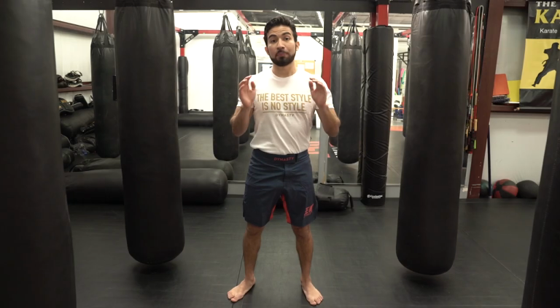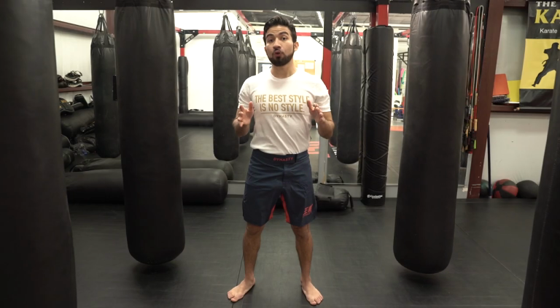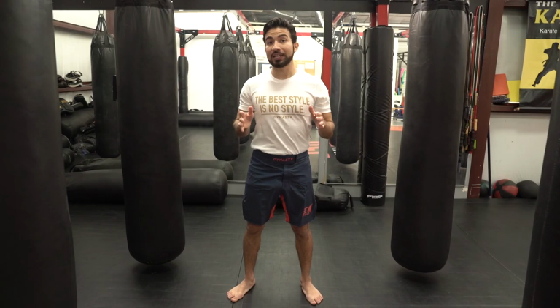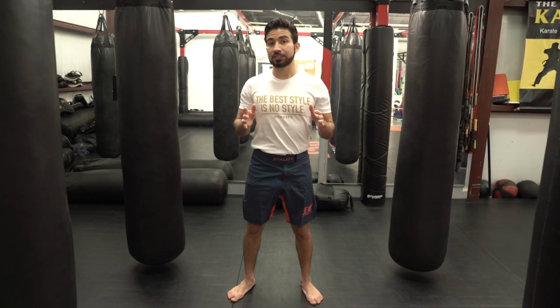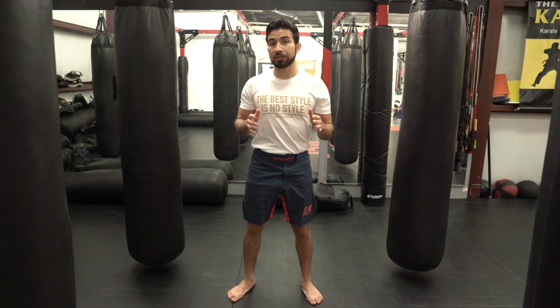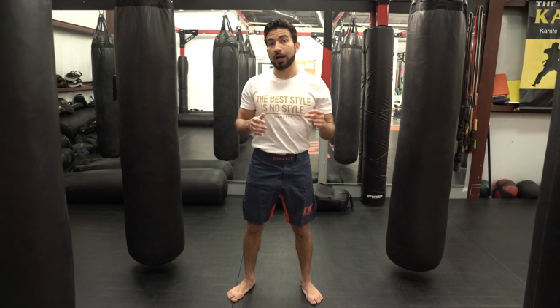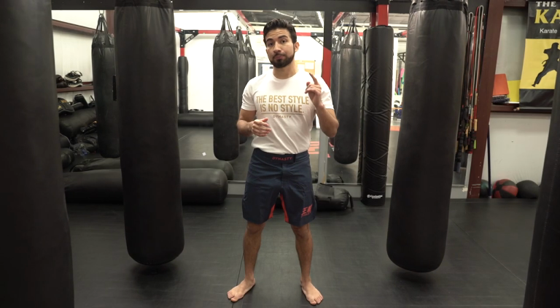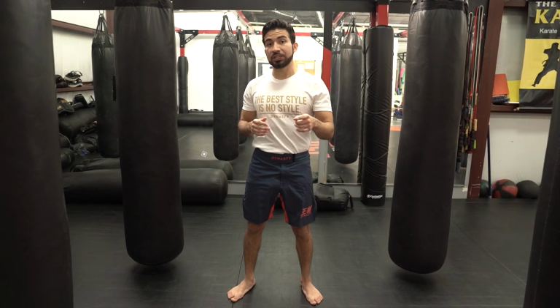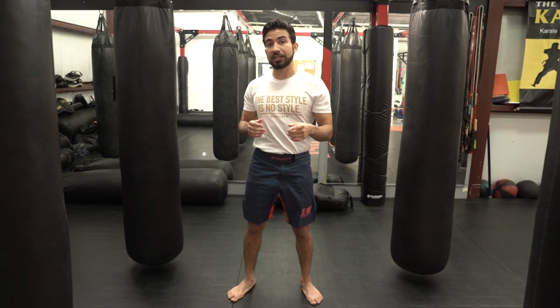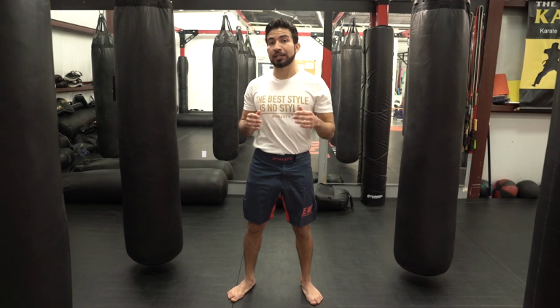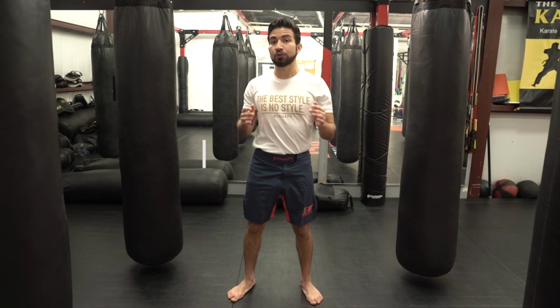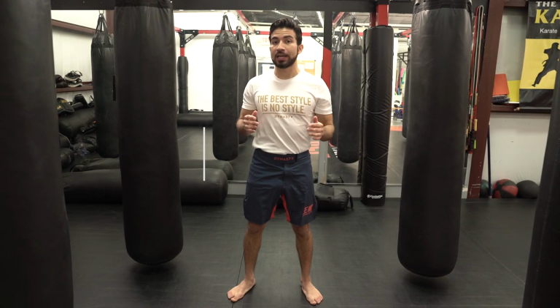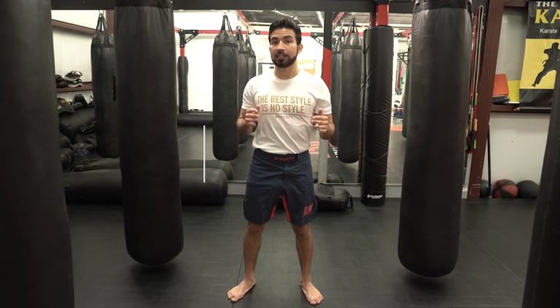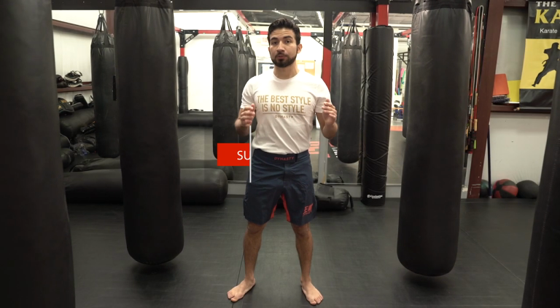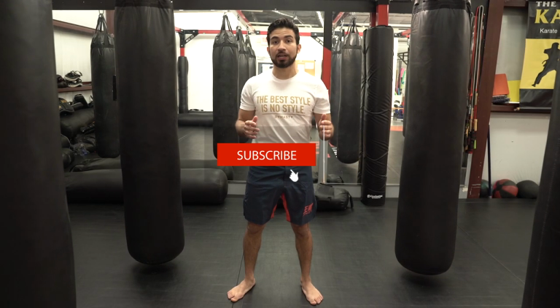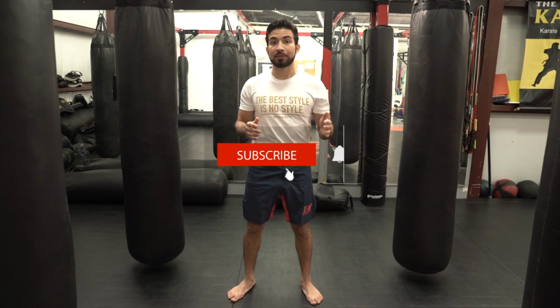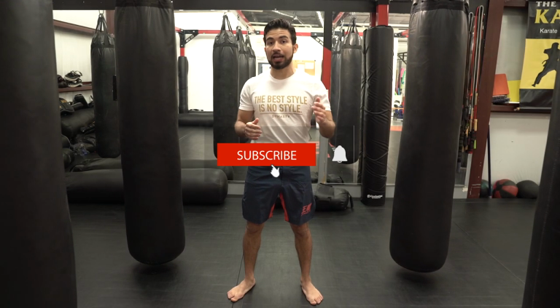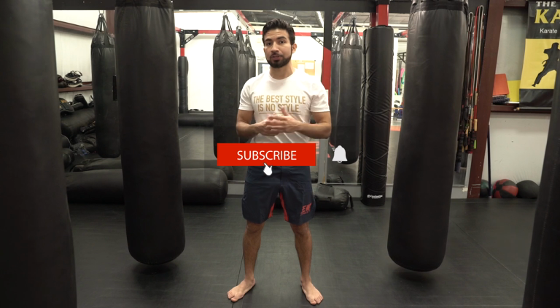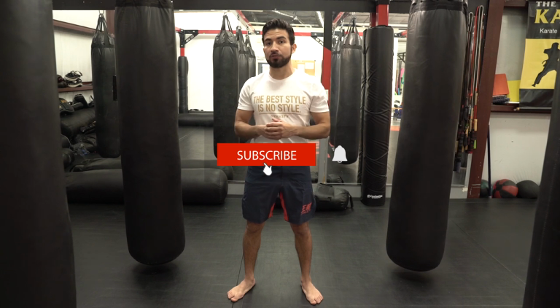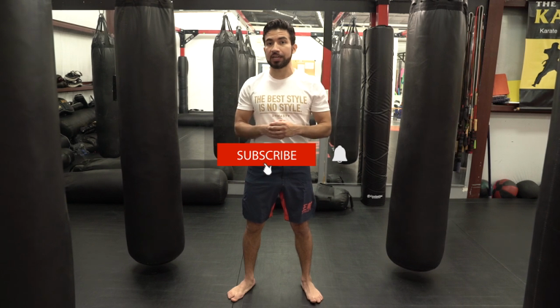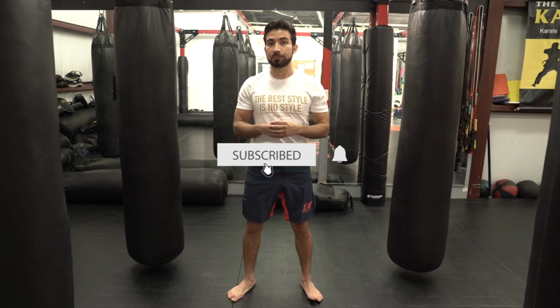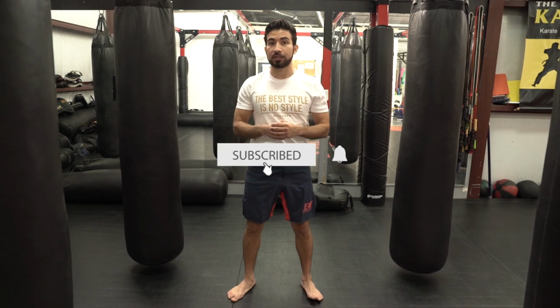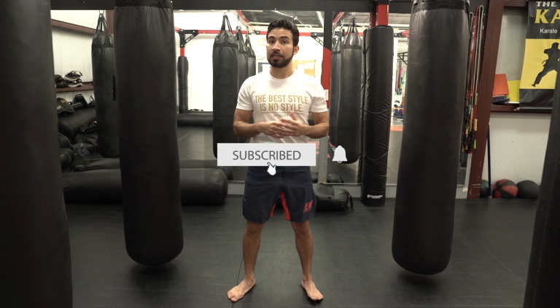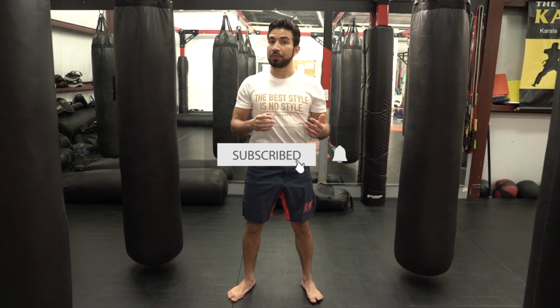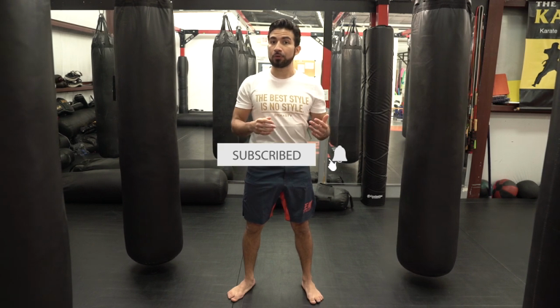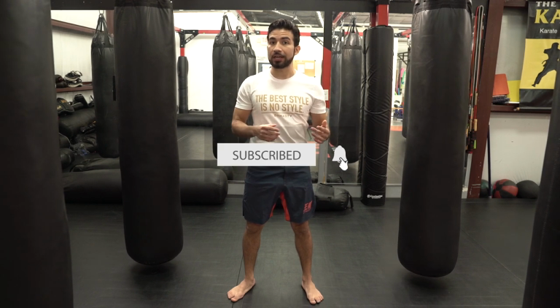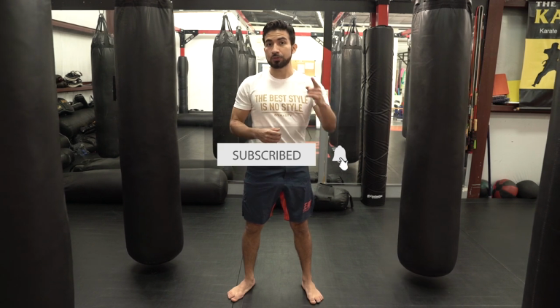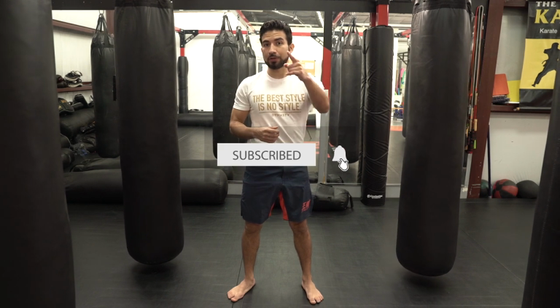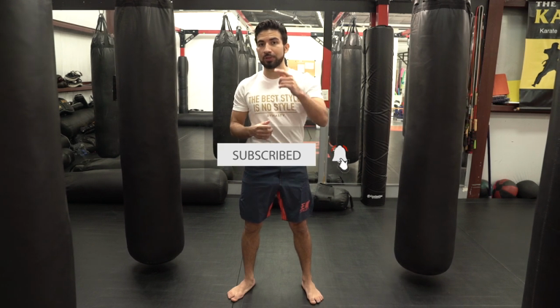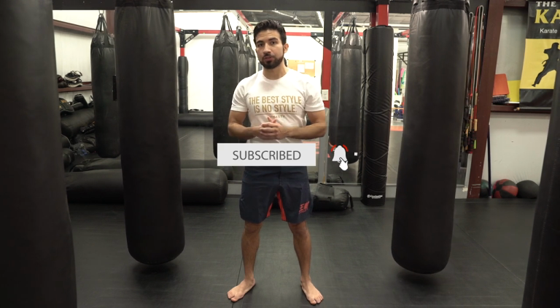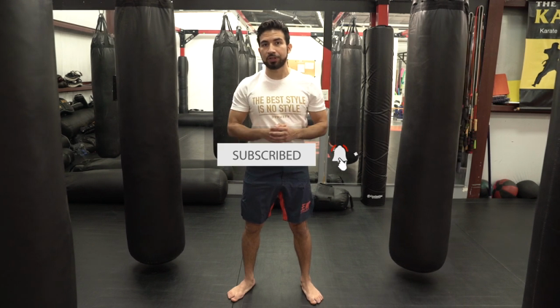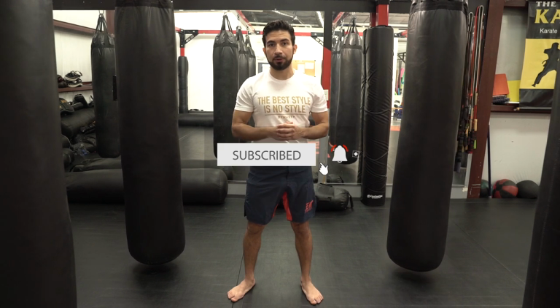Before we get started, I would appreciate it if you went ahead and subscribed and tapped the notification bell. That way, you never miss a new video.